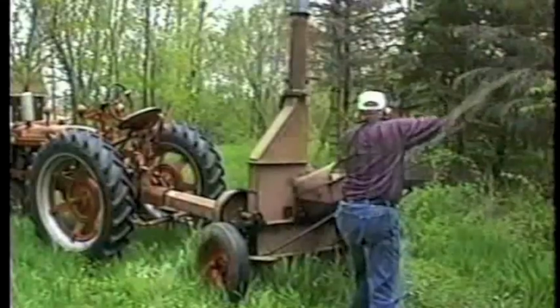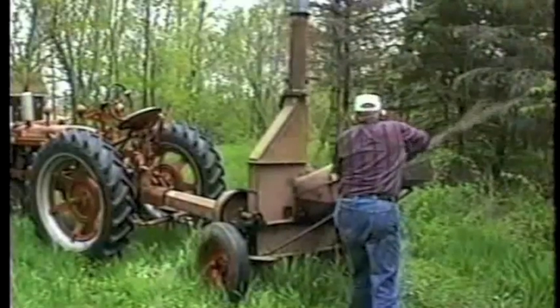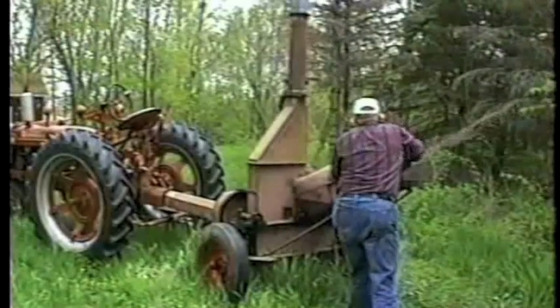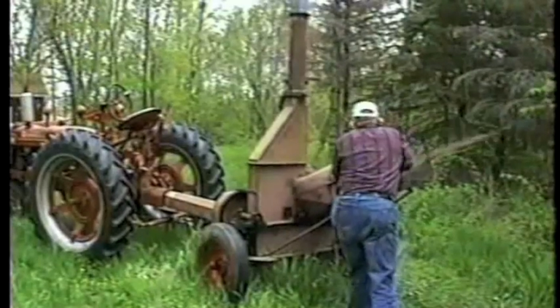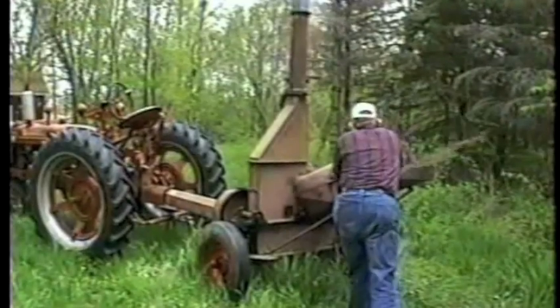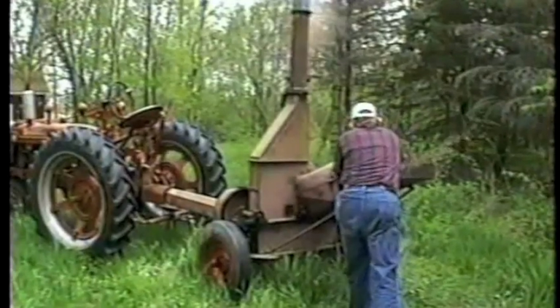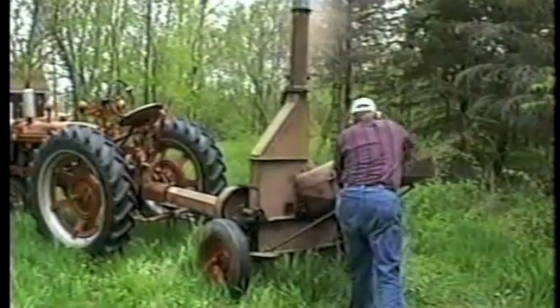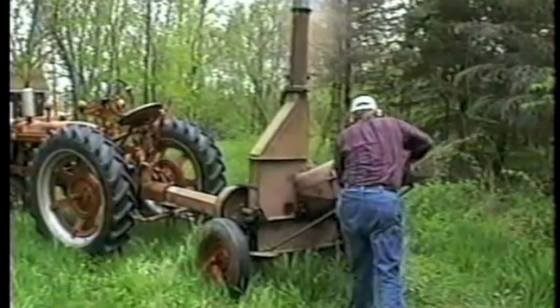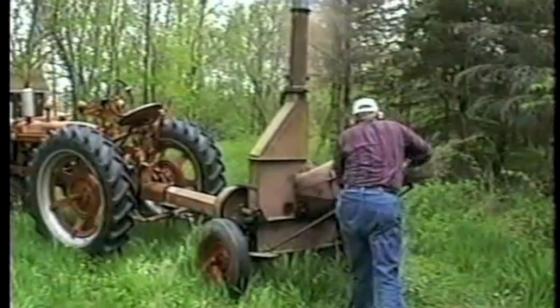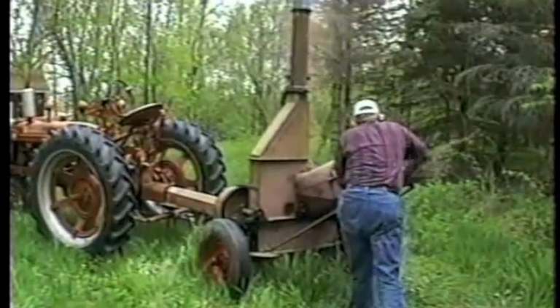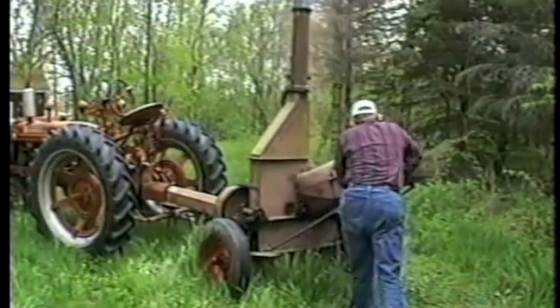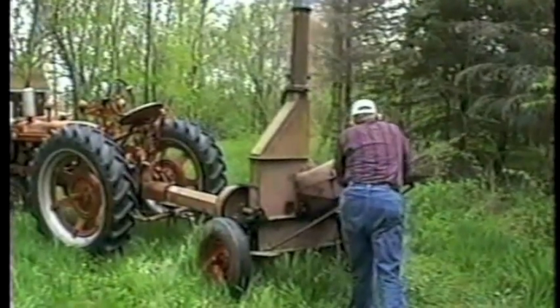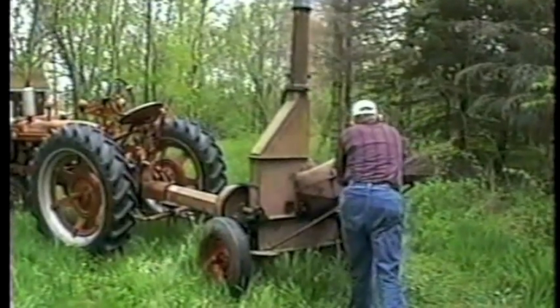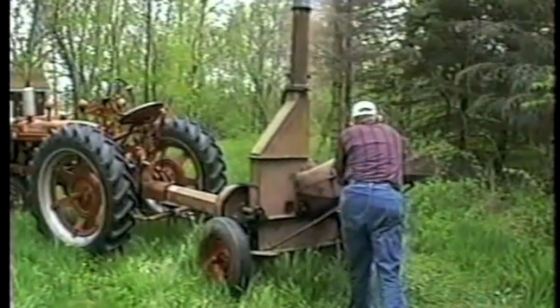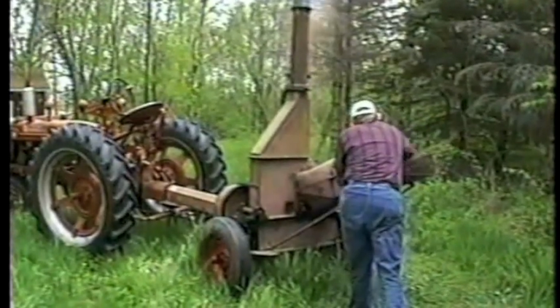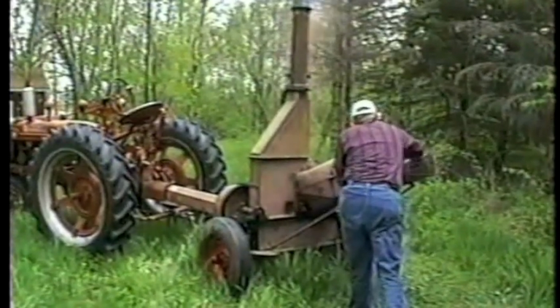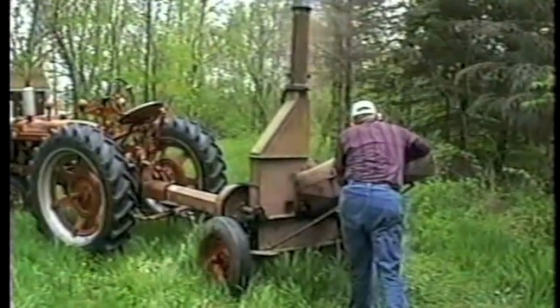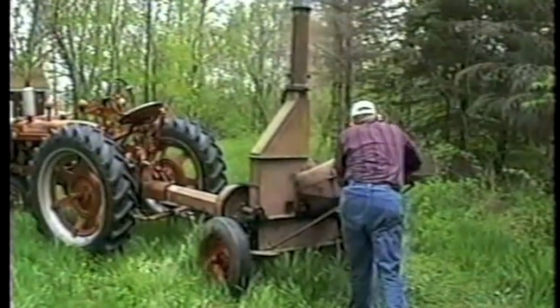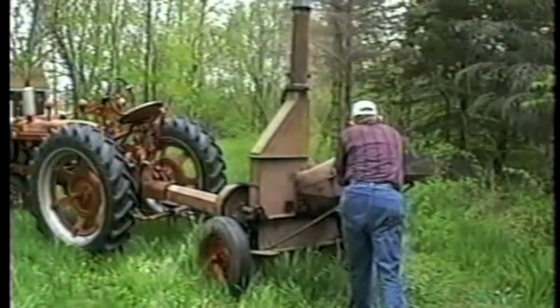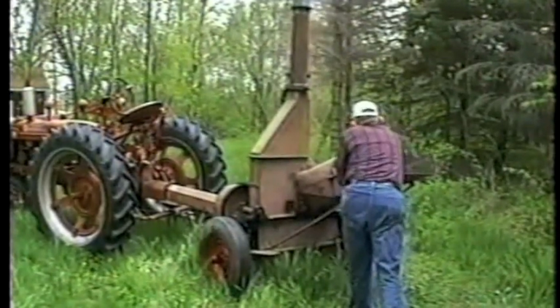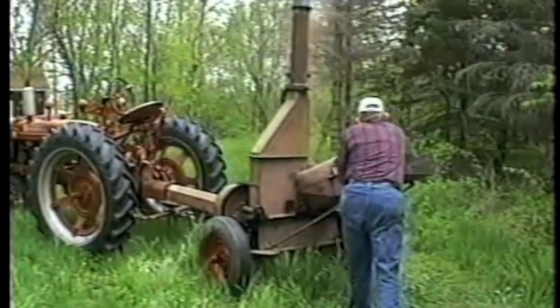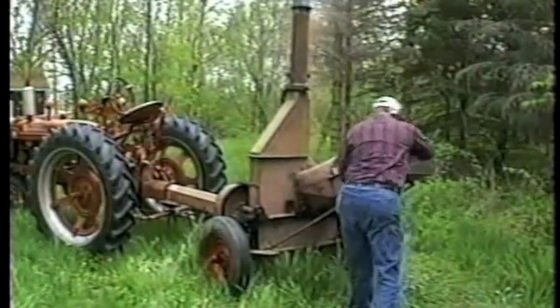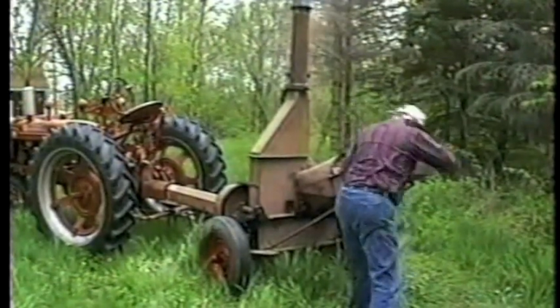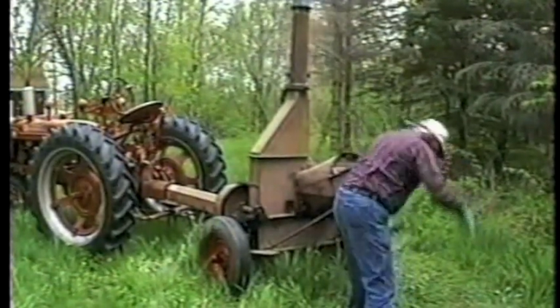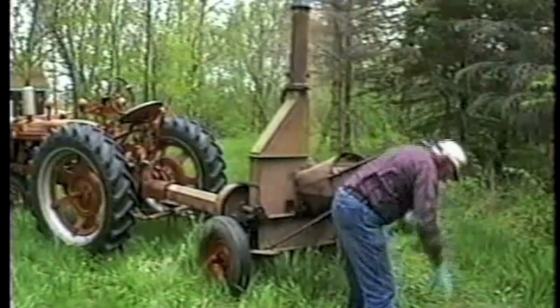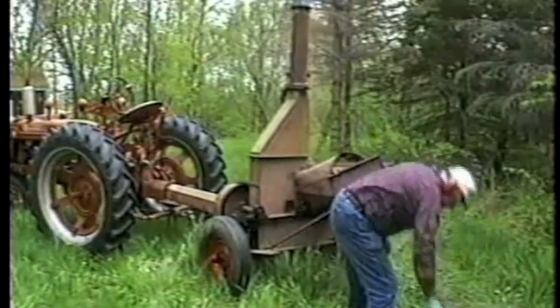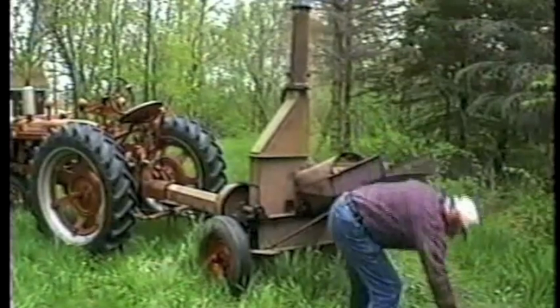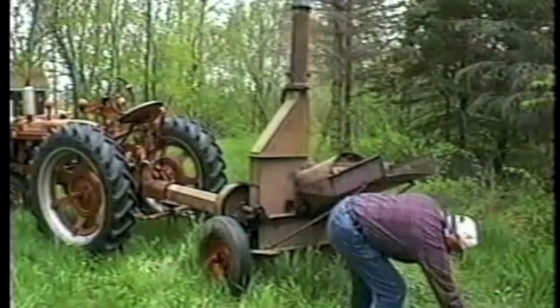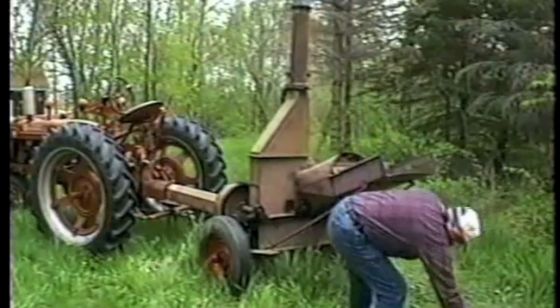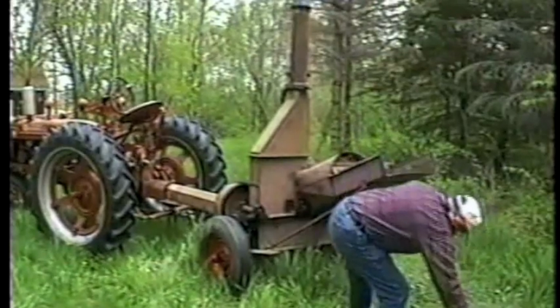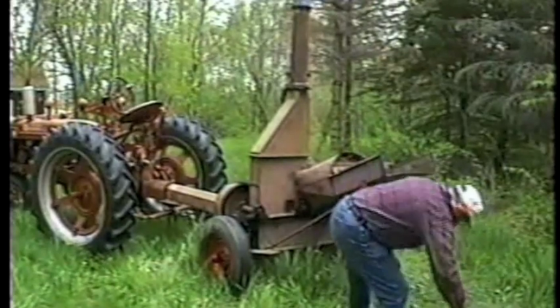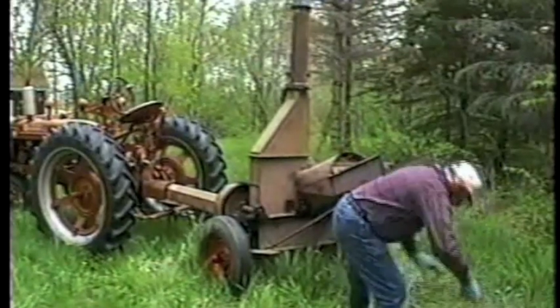So there you have it, a wood chipping wonder, all for fifteen bucks and a few hours of busting the rust.